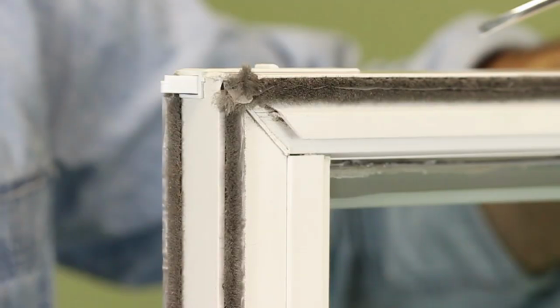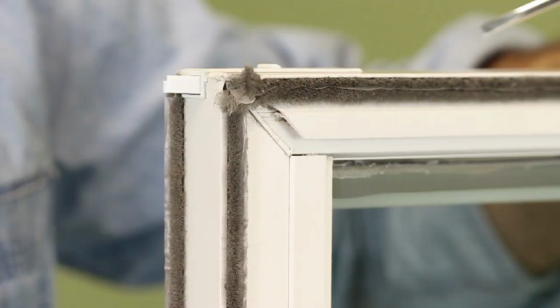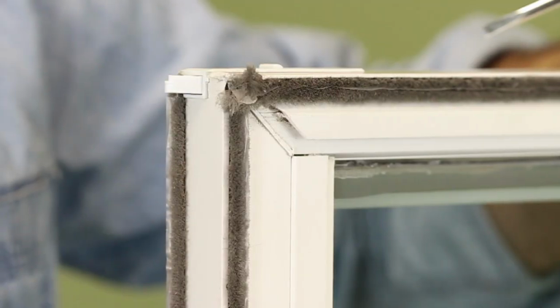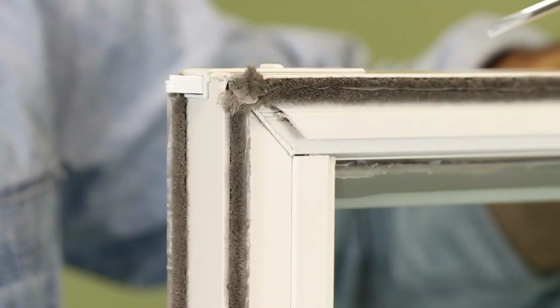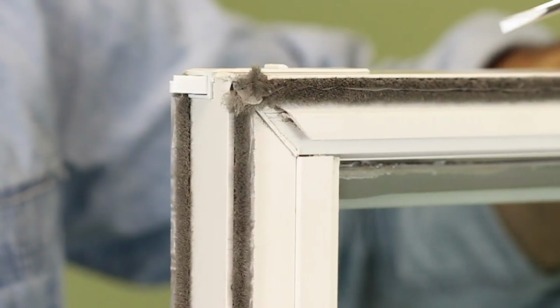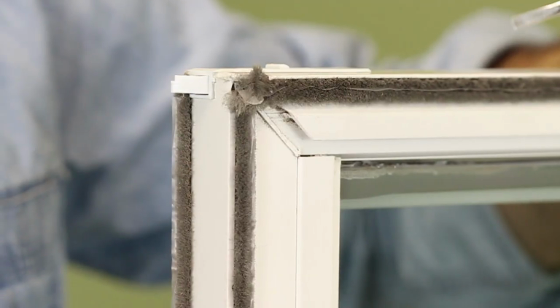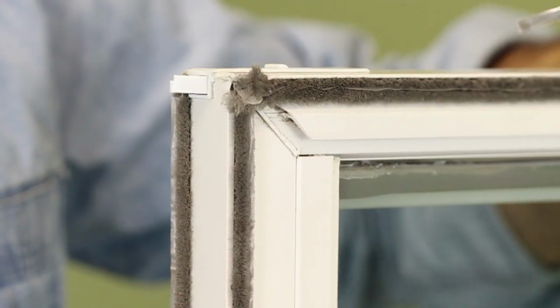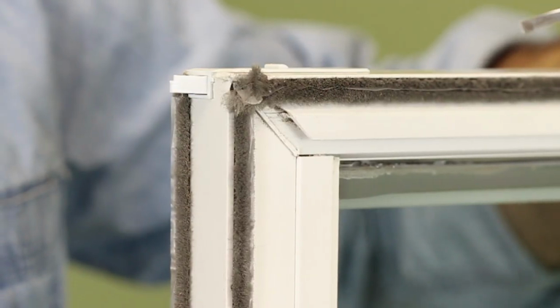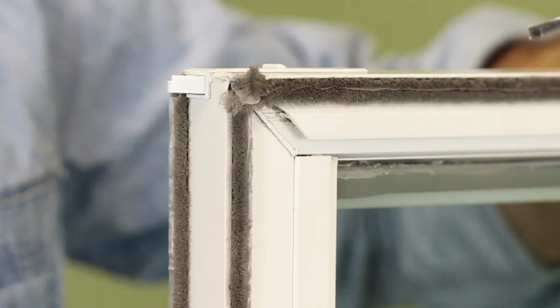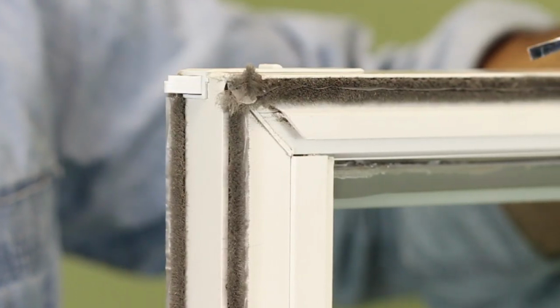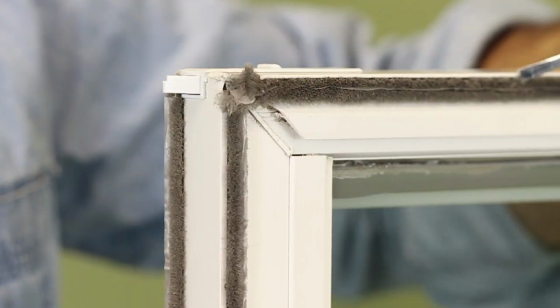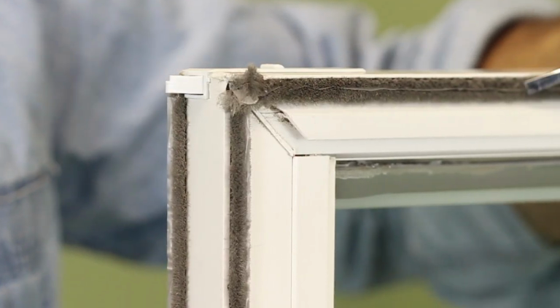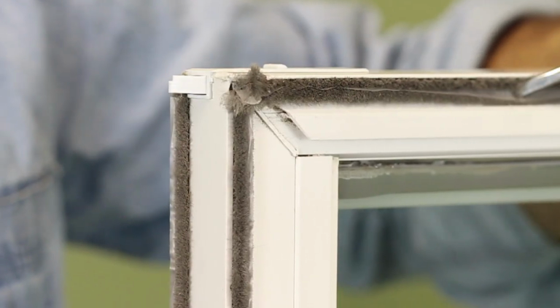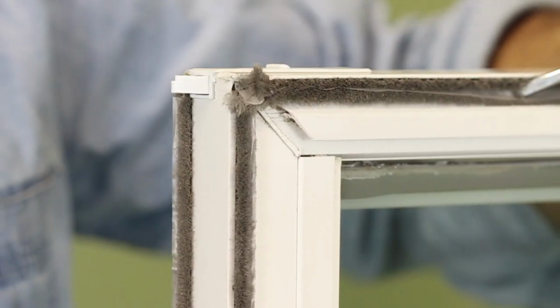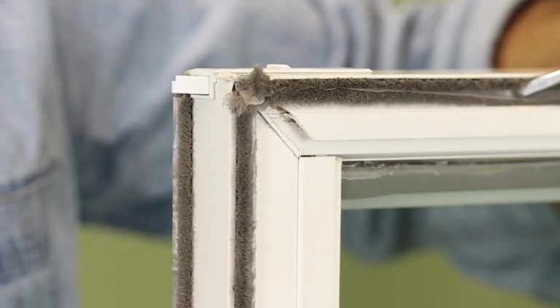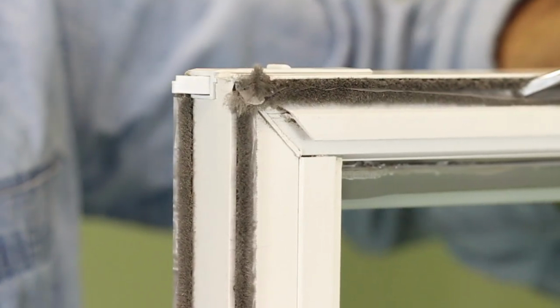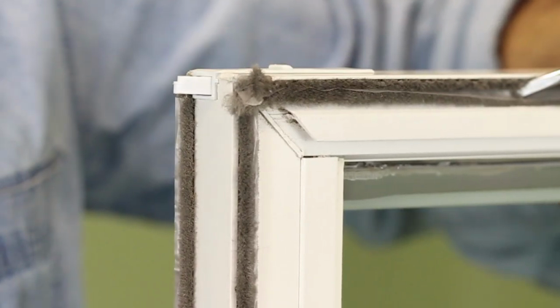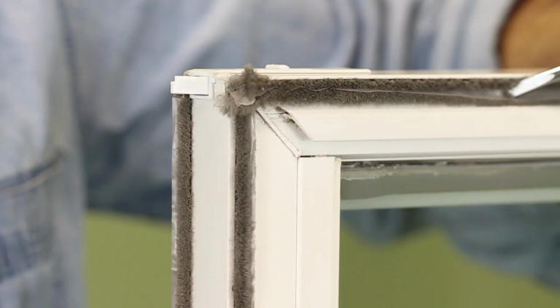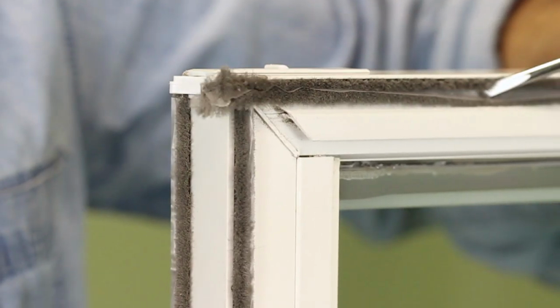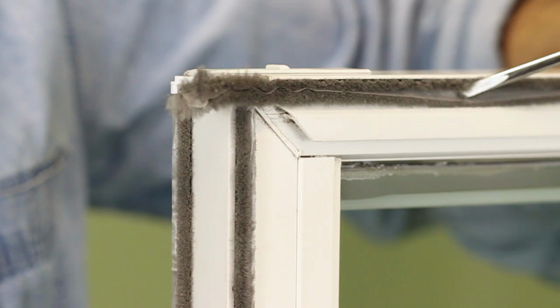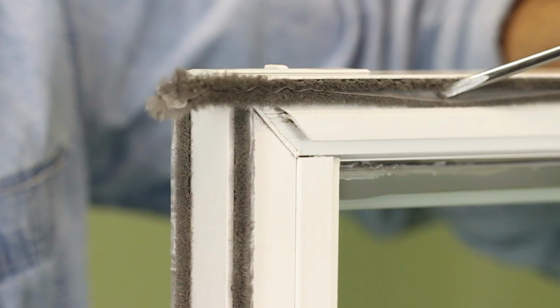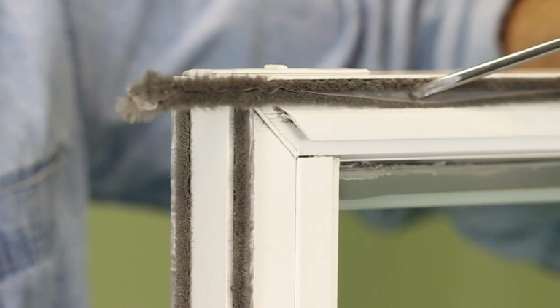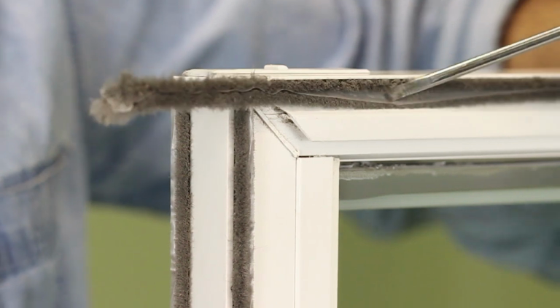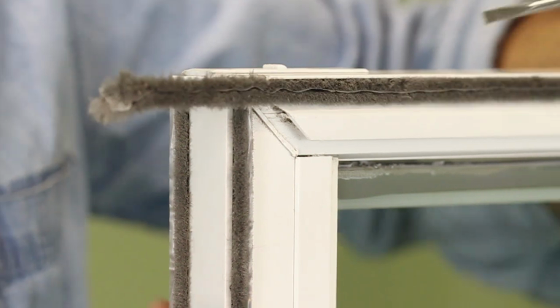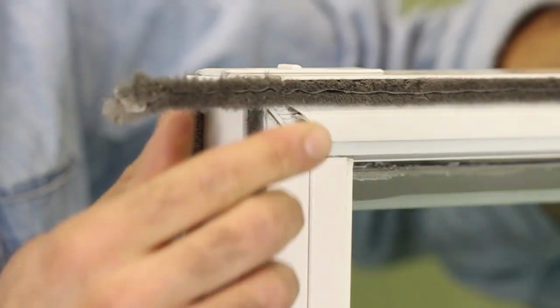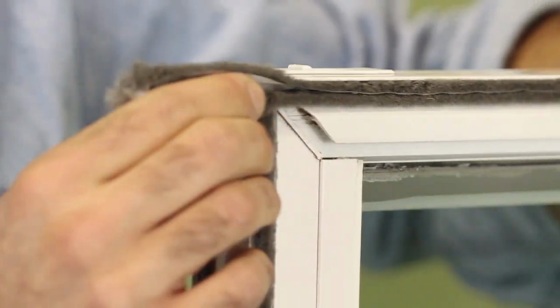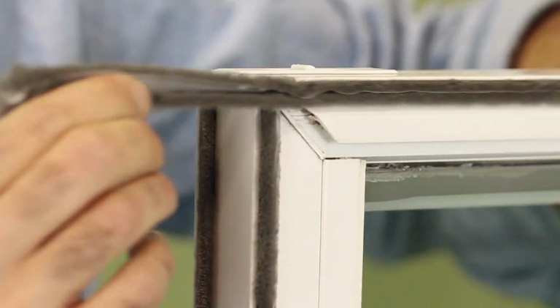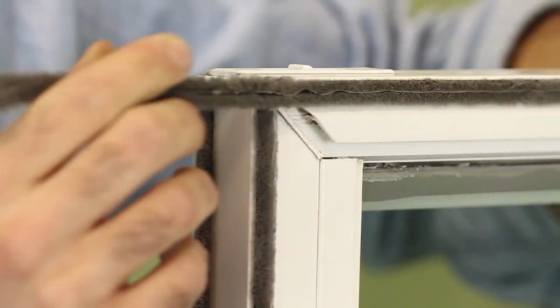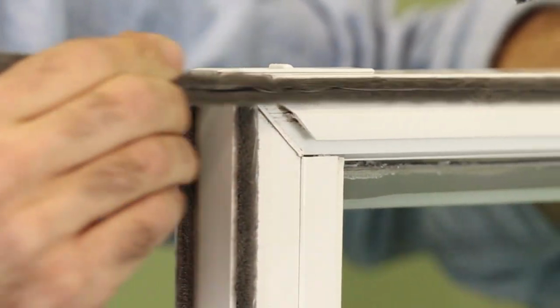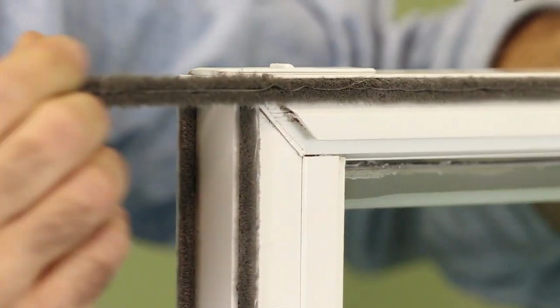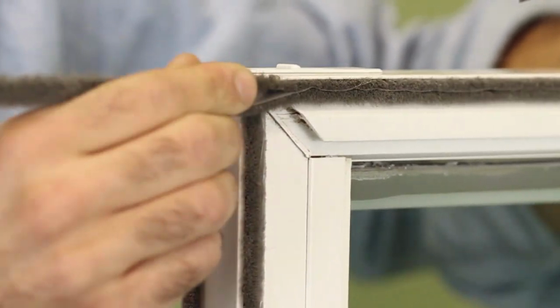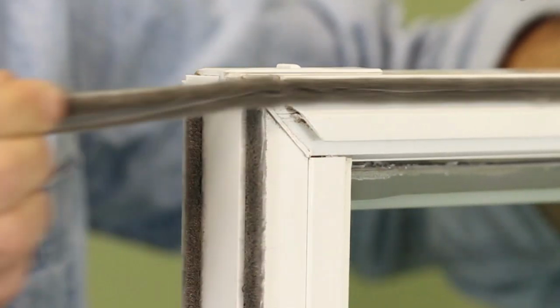Some of the wool pile can be easily removed by using a screwdriver, pressing down the wool pile, and pulling the rest of it out of the frame.